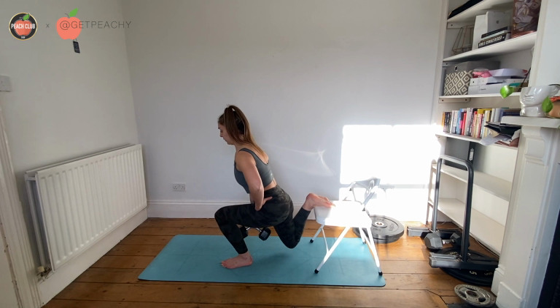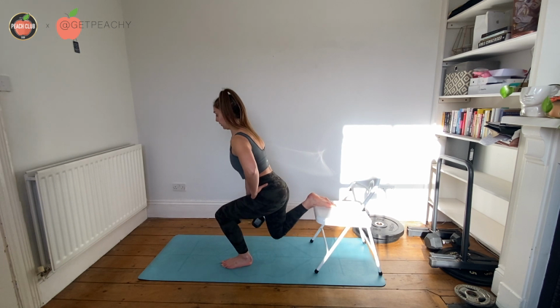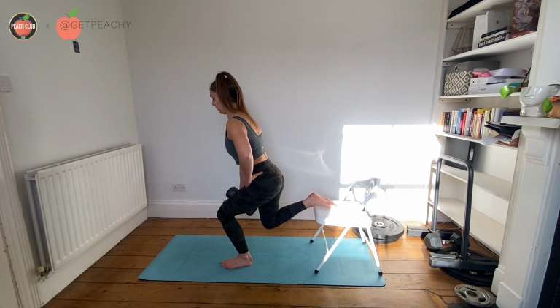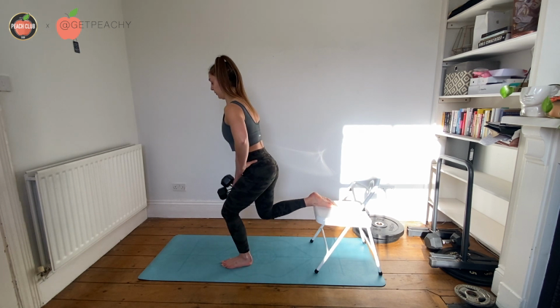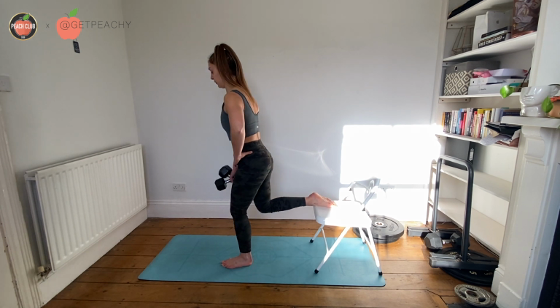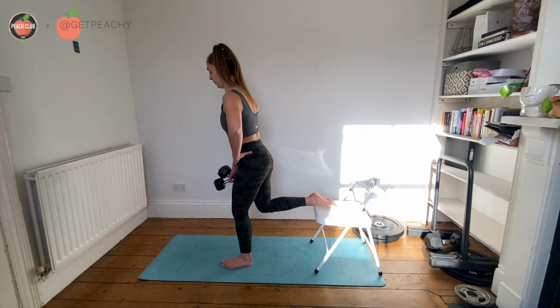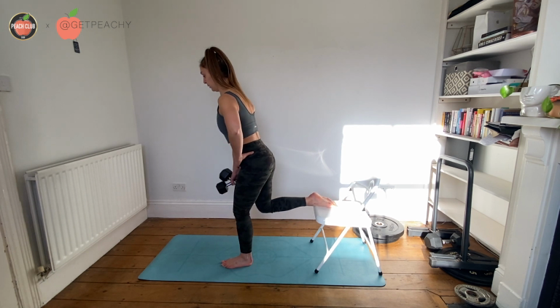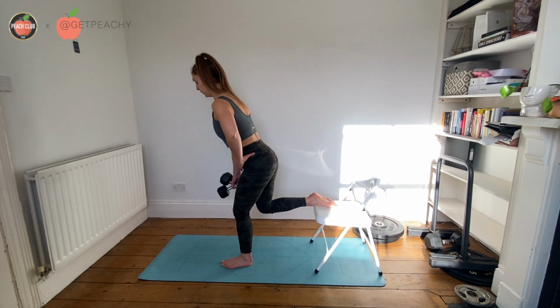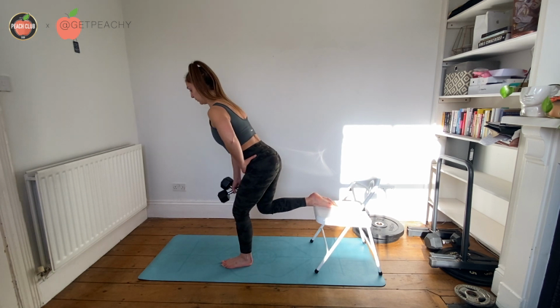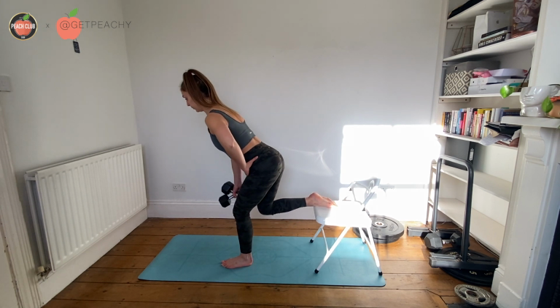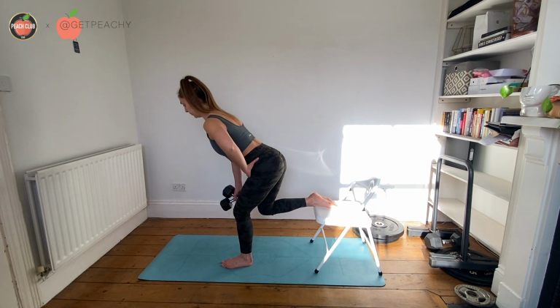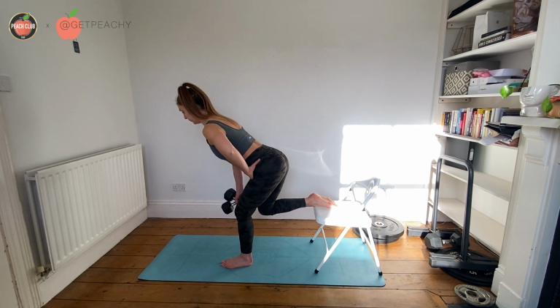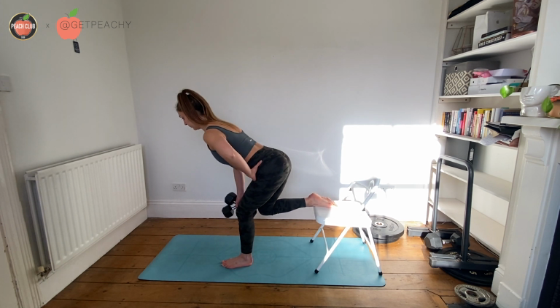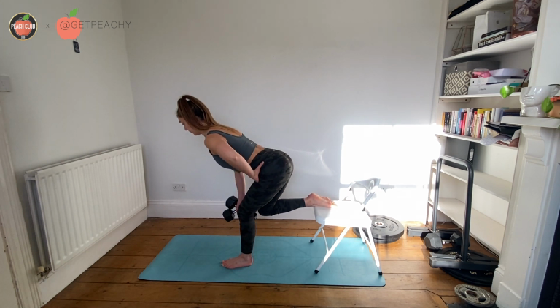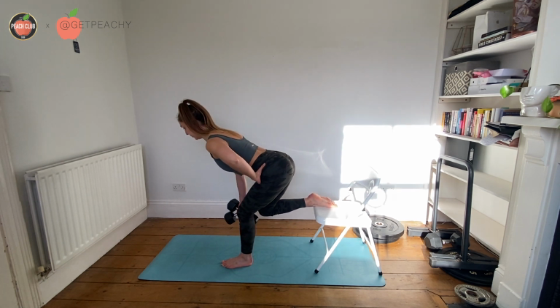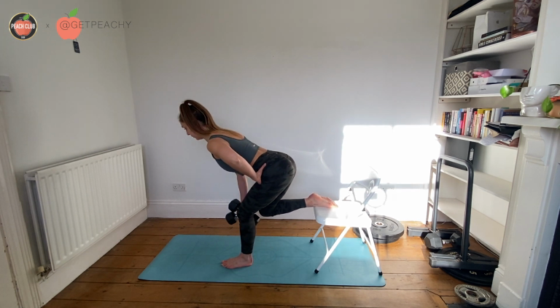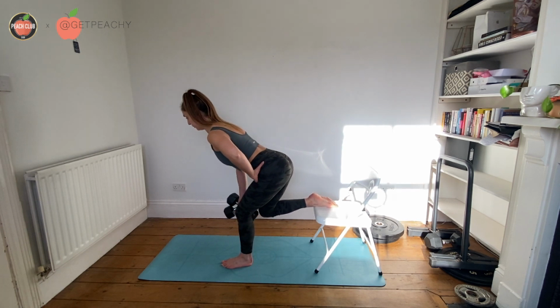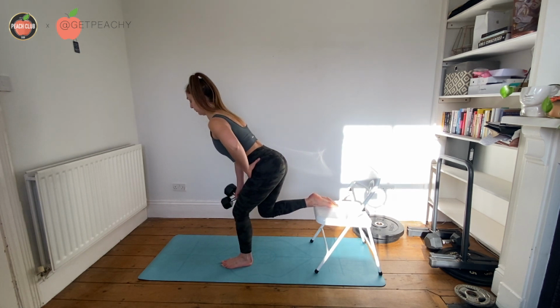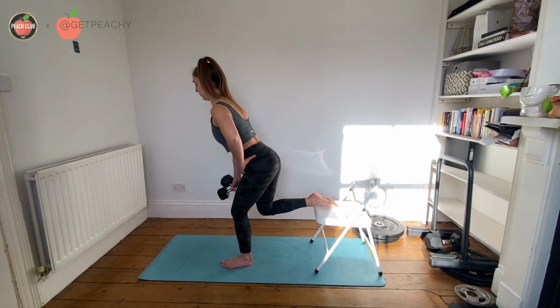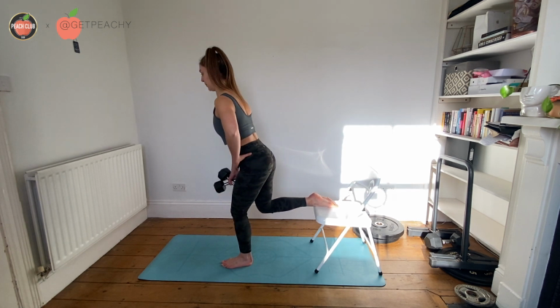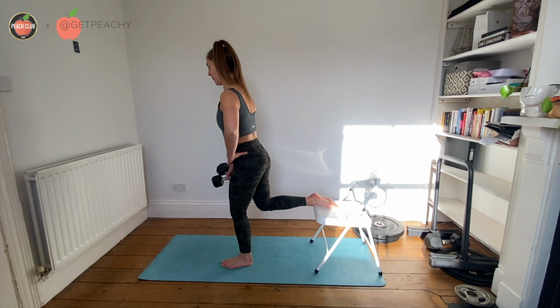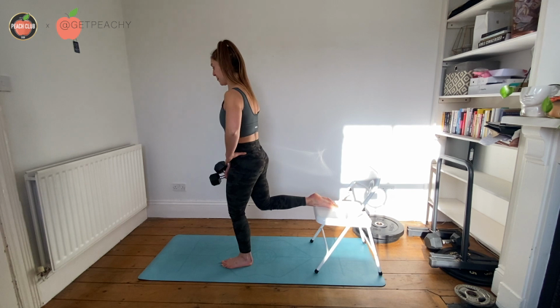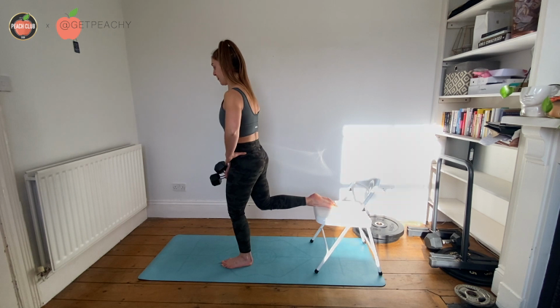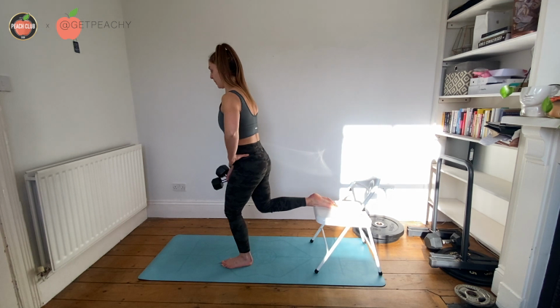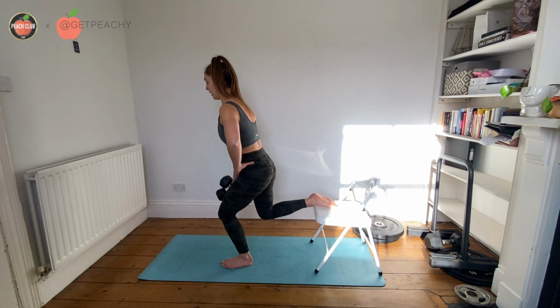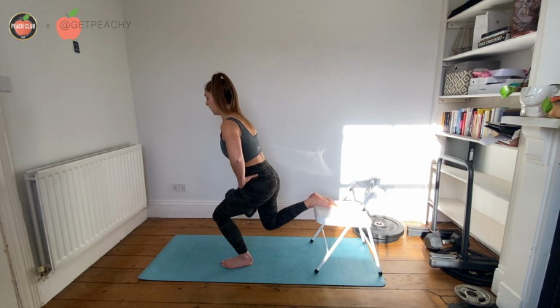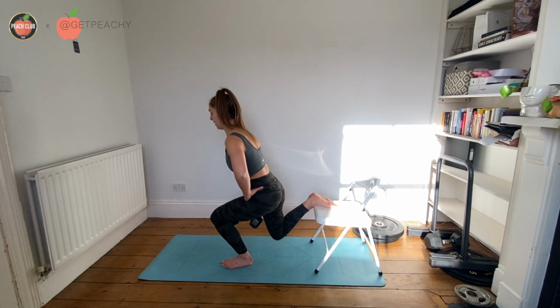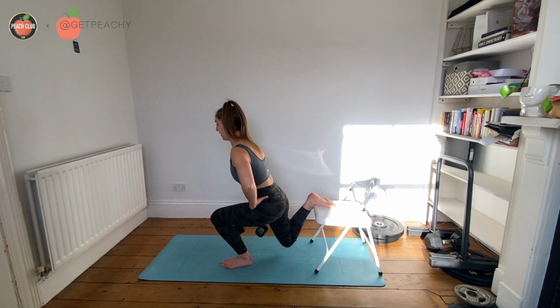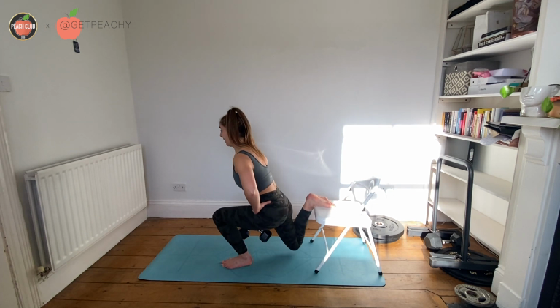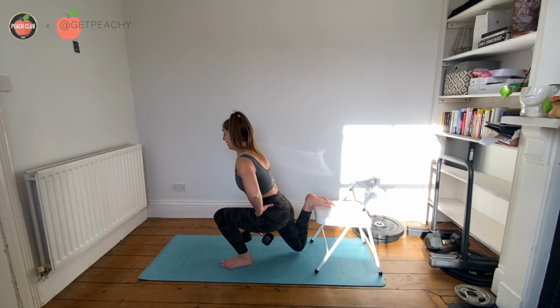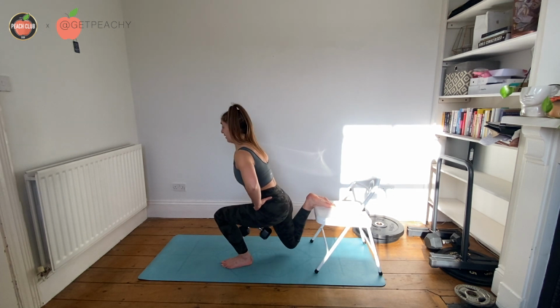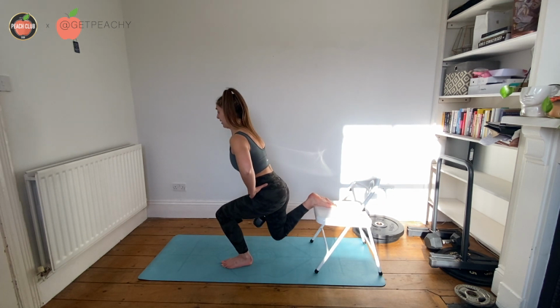Just make sure that when you're doing this, a Bulgarian split squat and then an RDL is one rep.